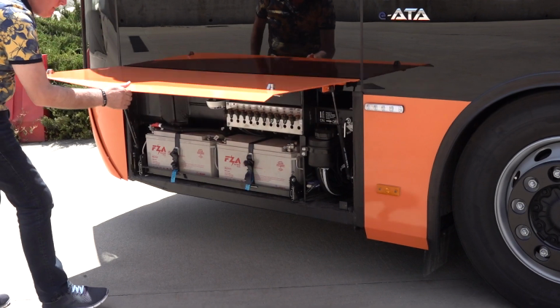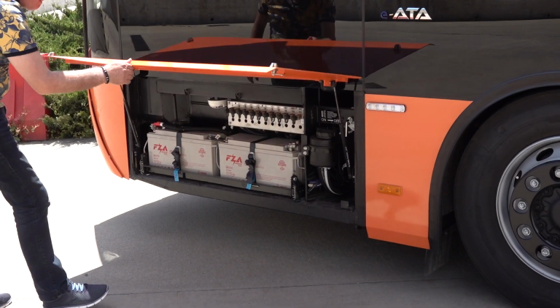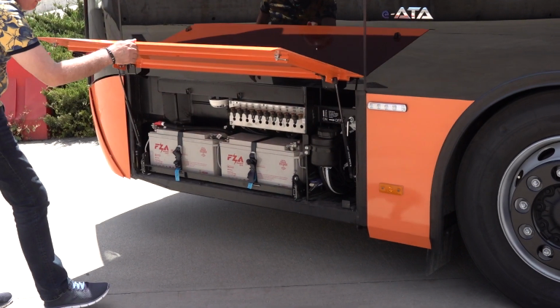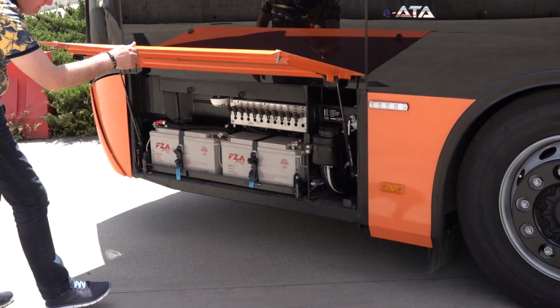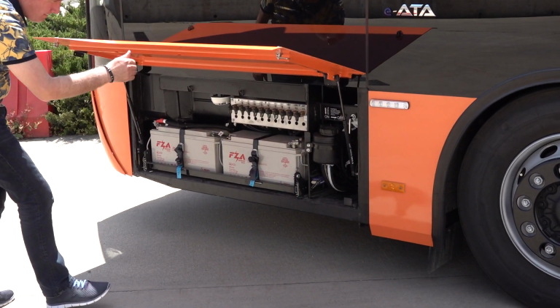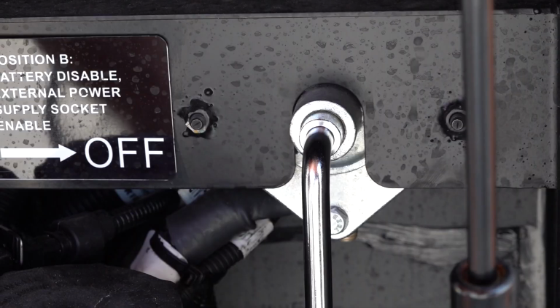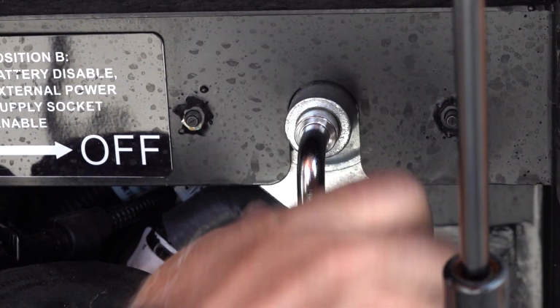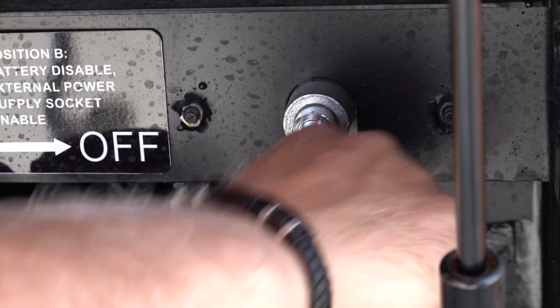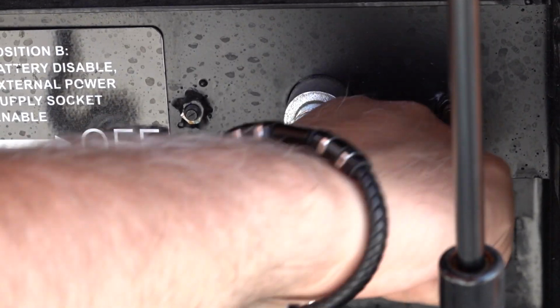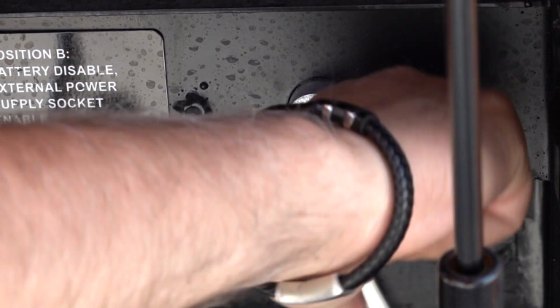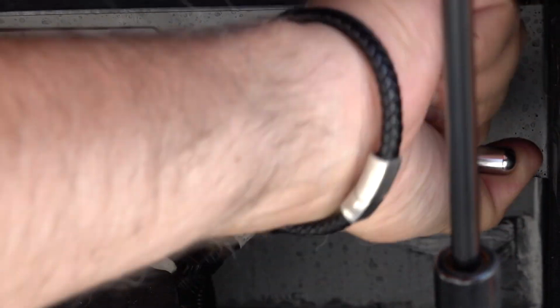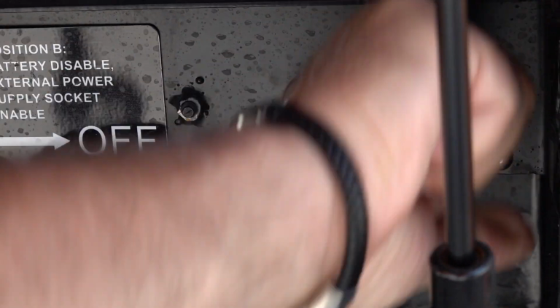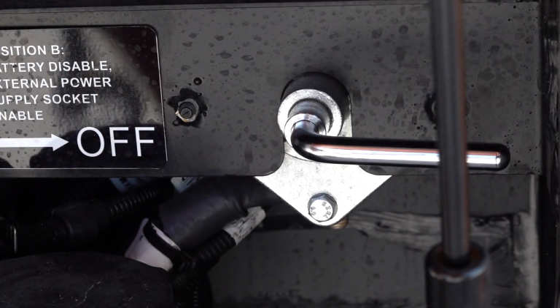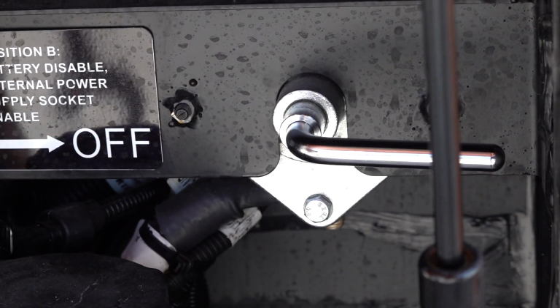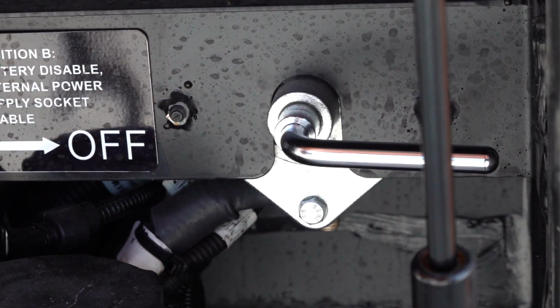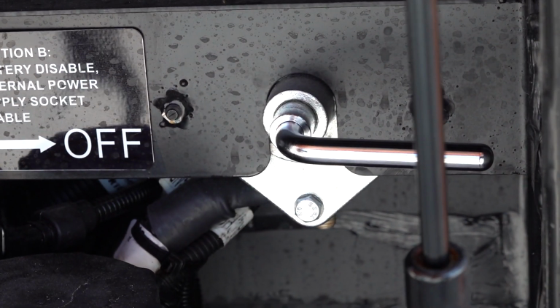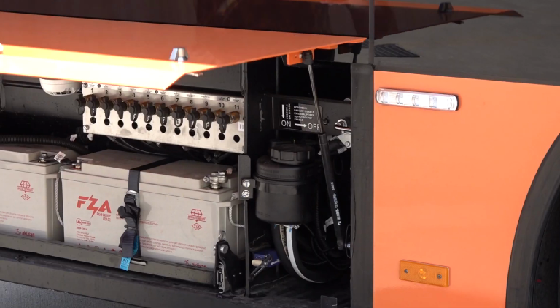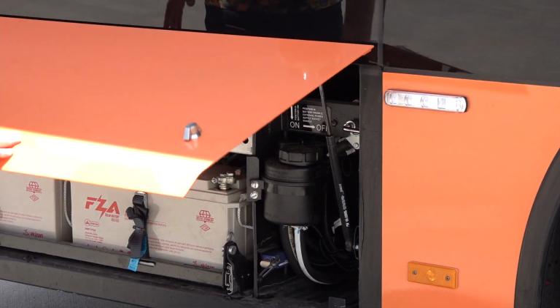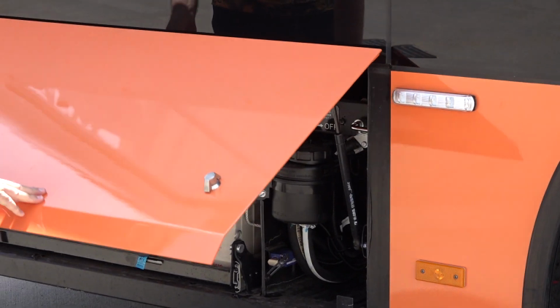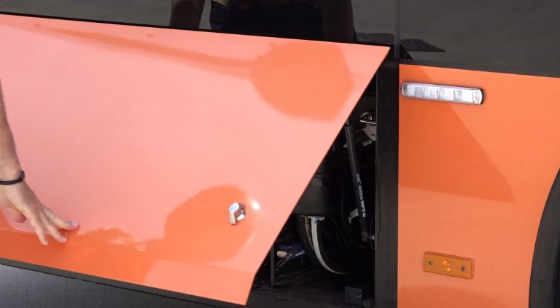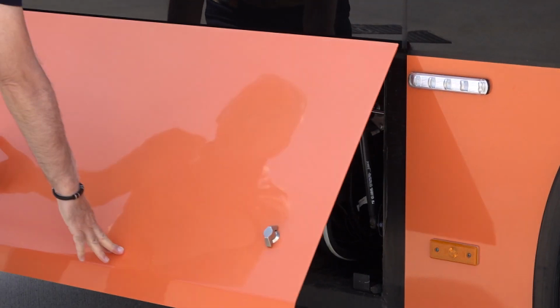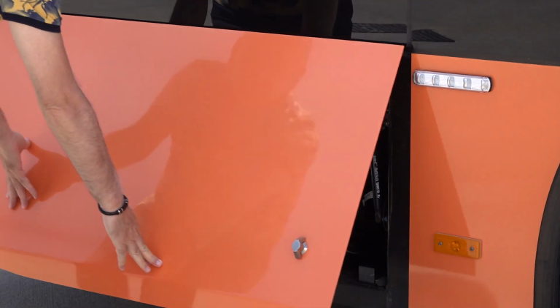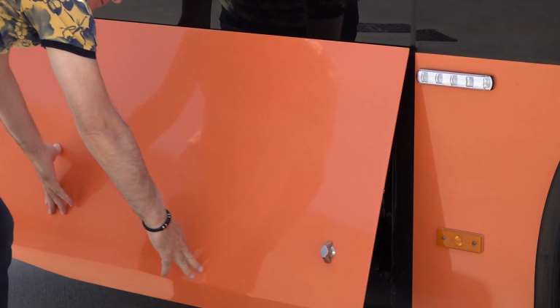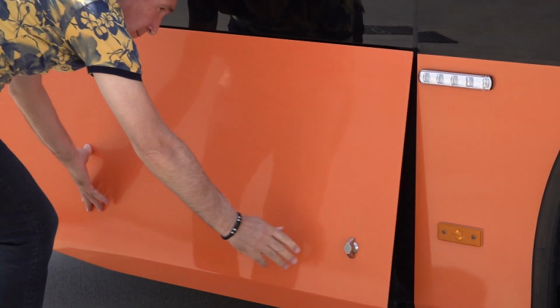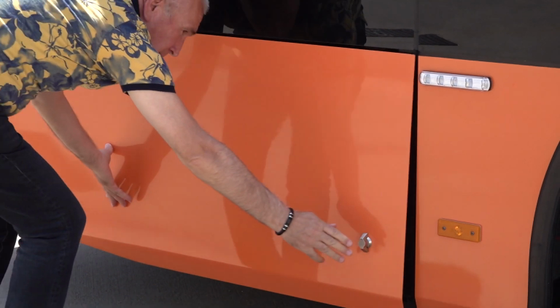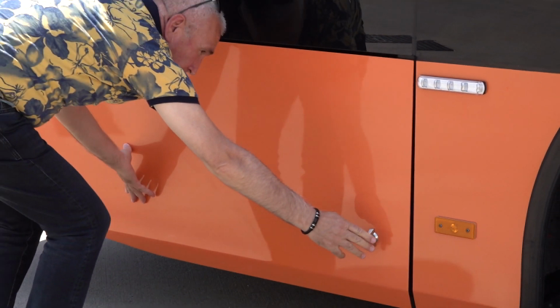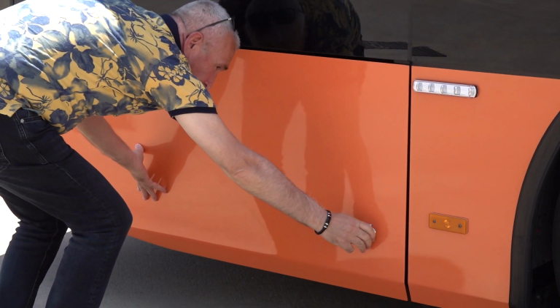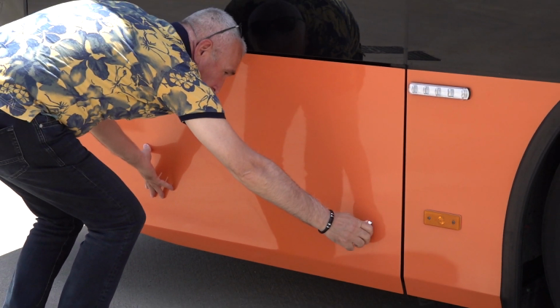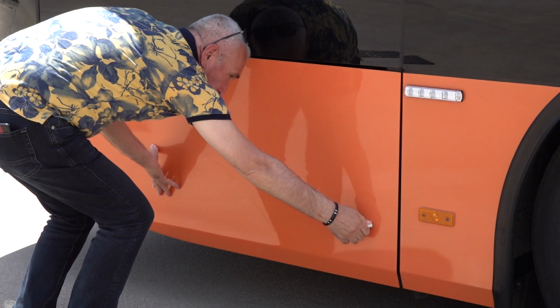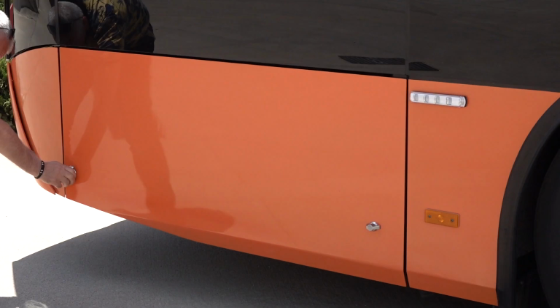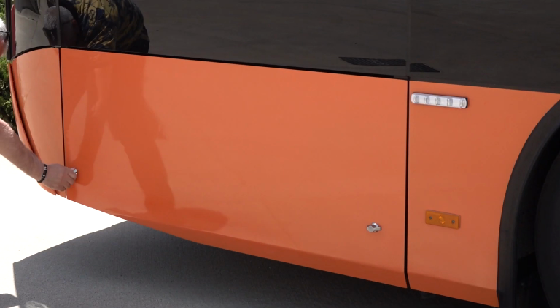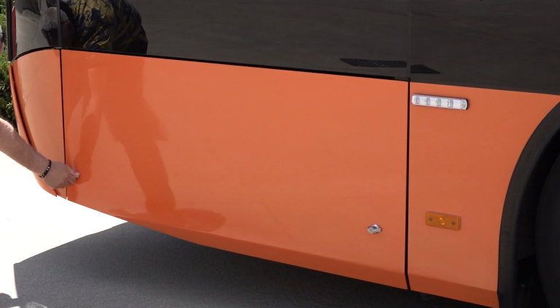Open the service cover and turn off the master switch. There is no need to turn off the master switch if the vehicle will not be shut down for a long time.